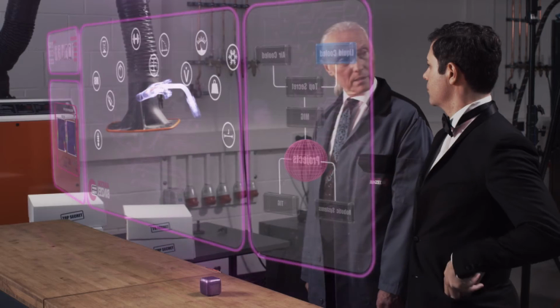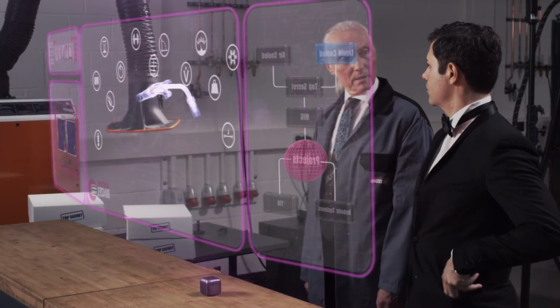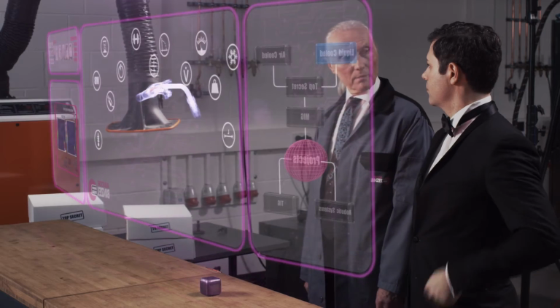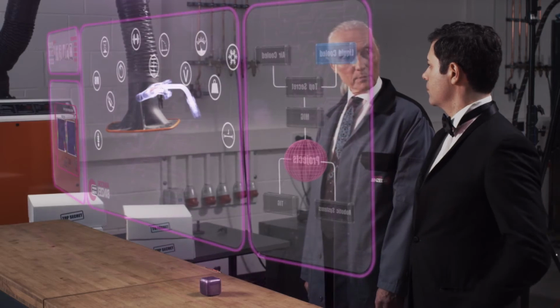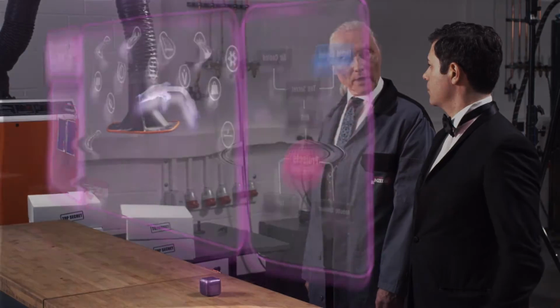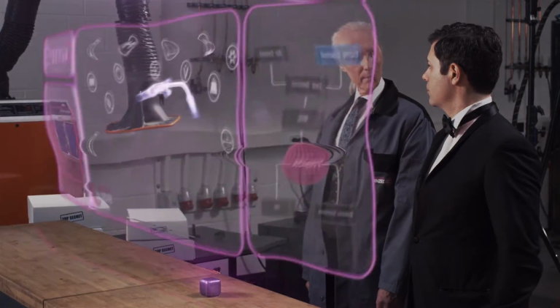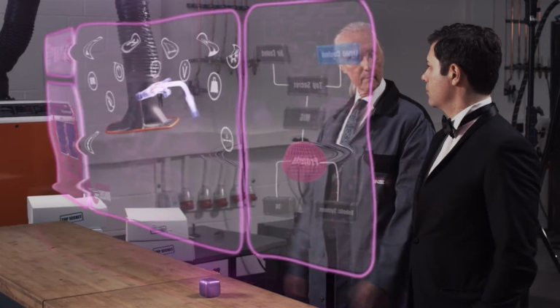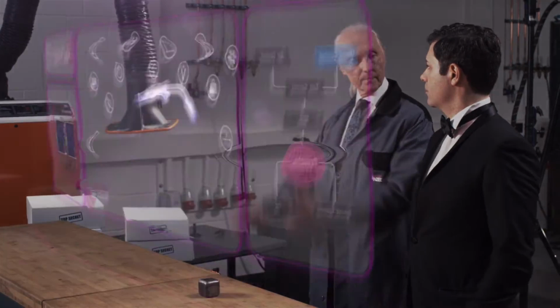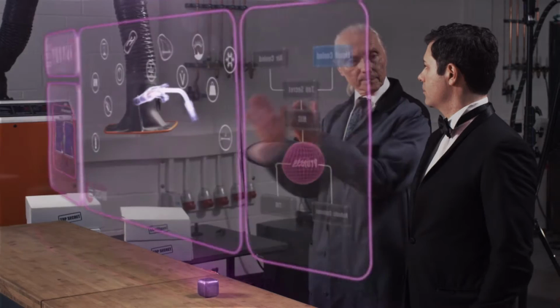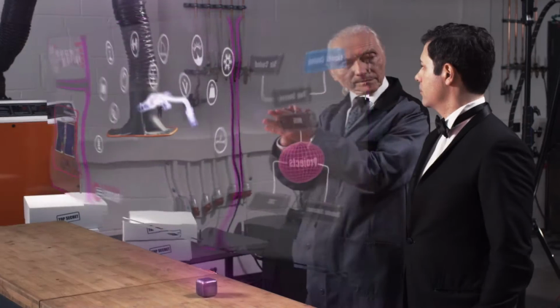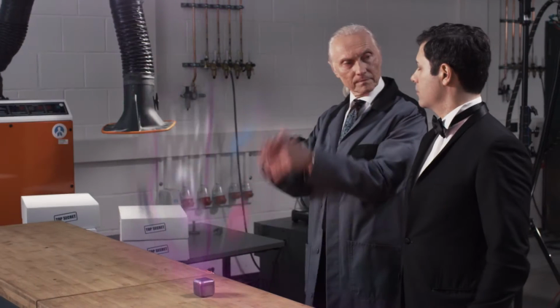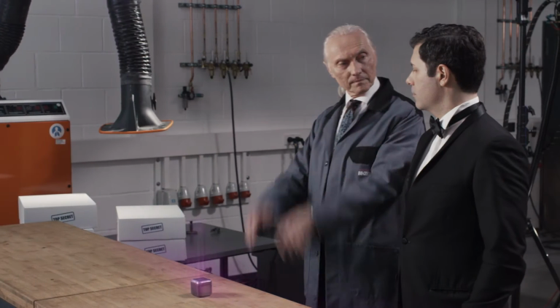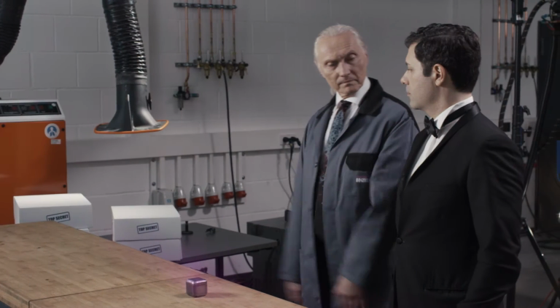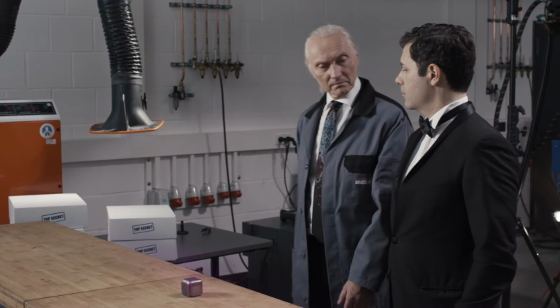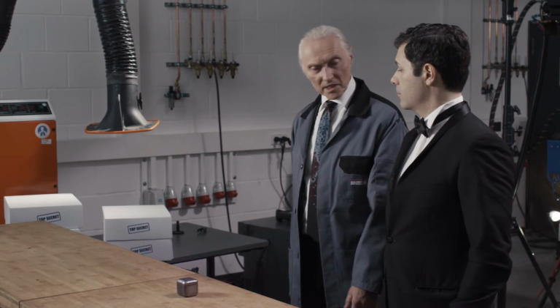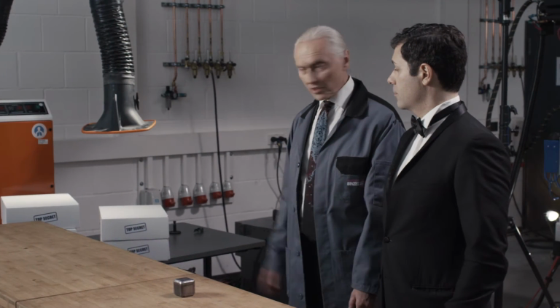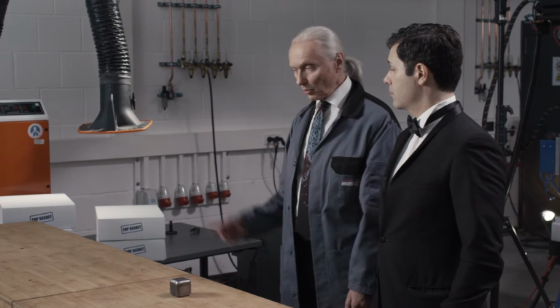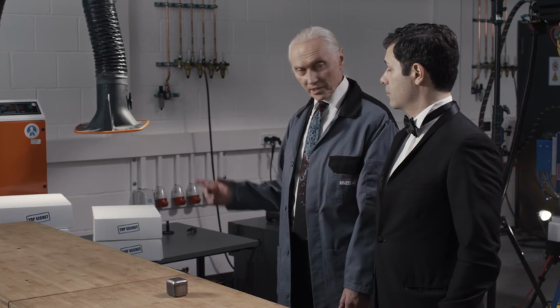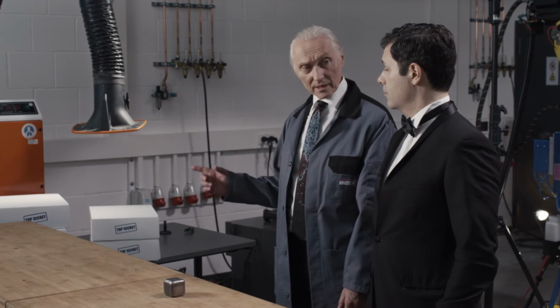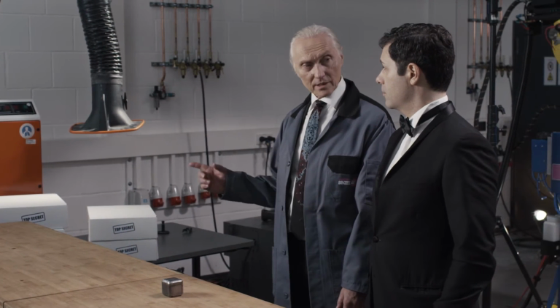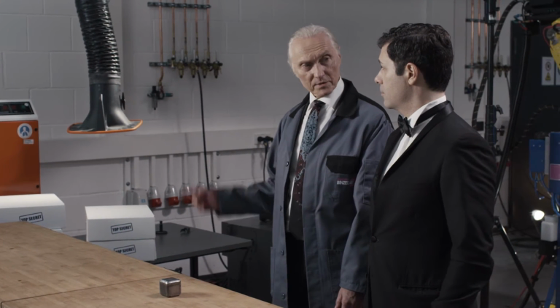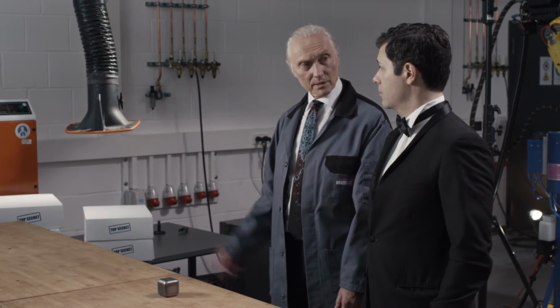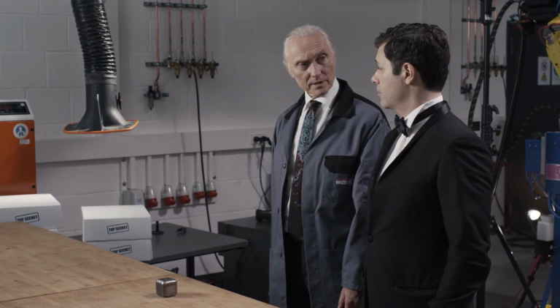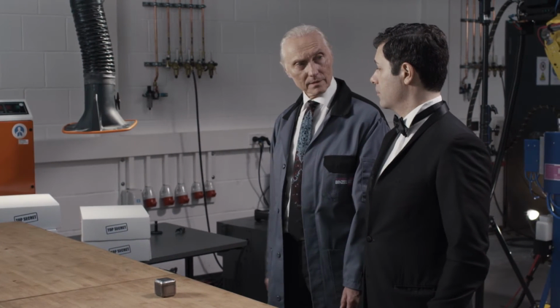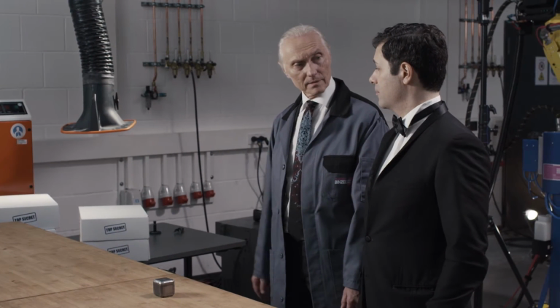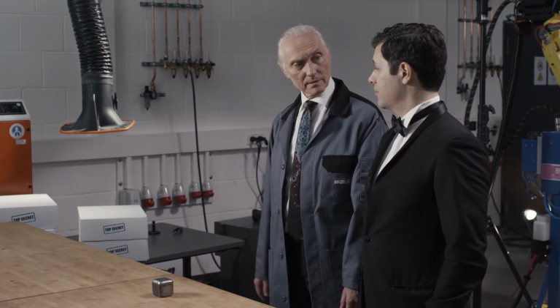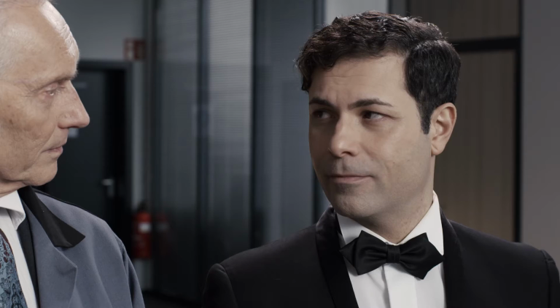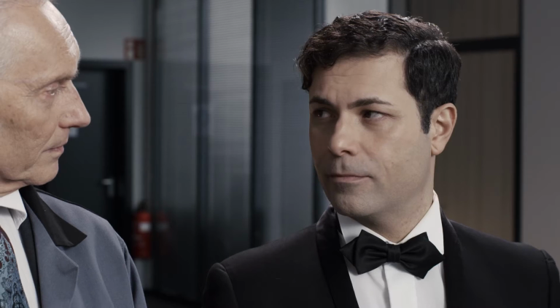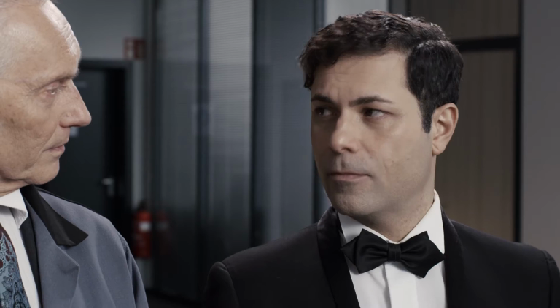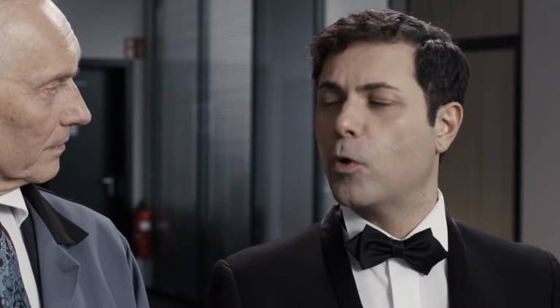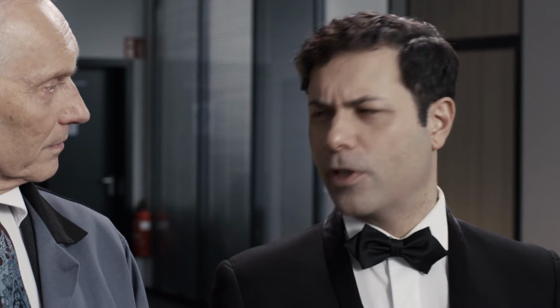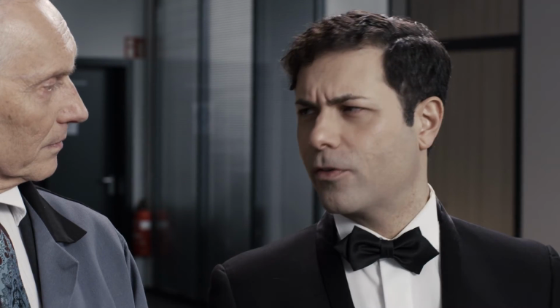But beware — this tool is still top secret. Of course it is.